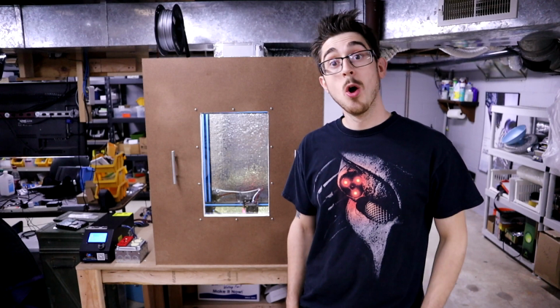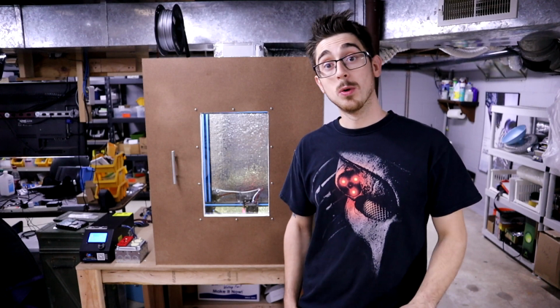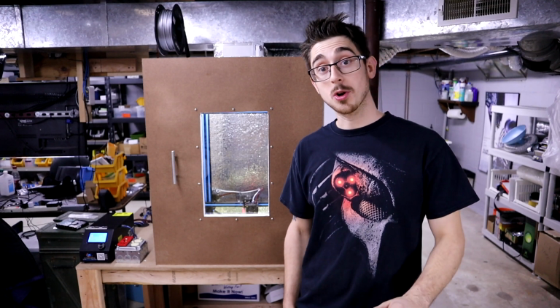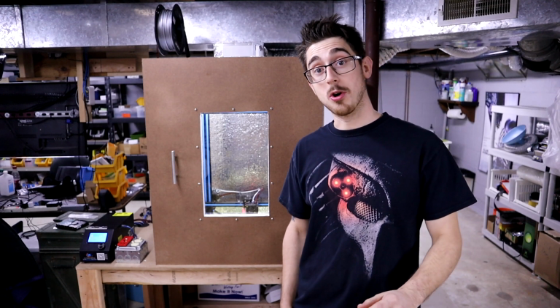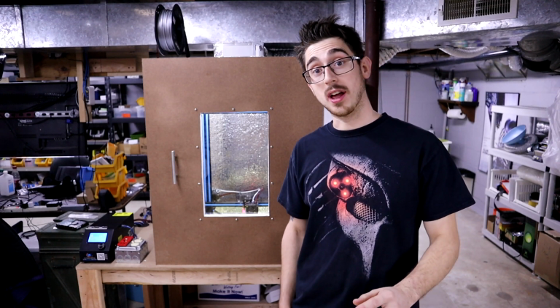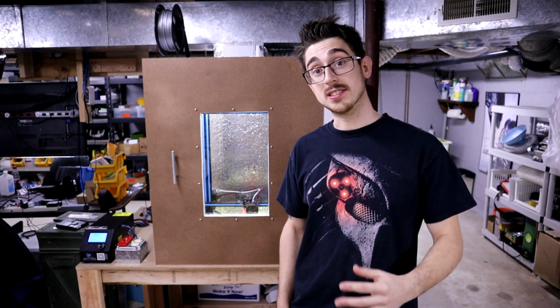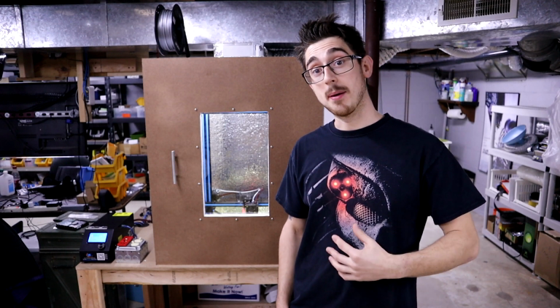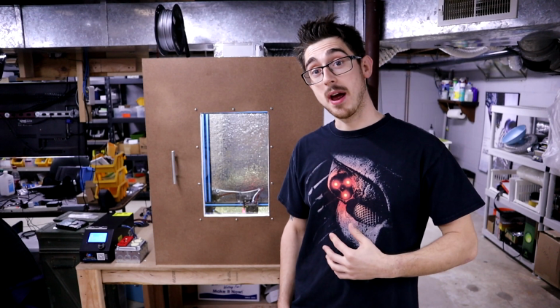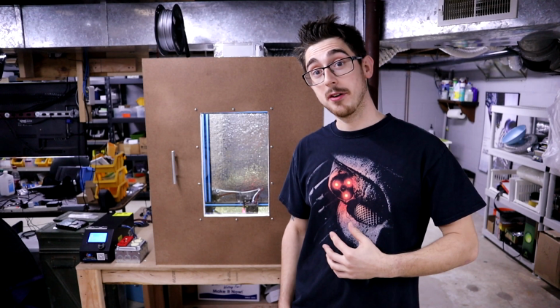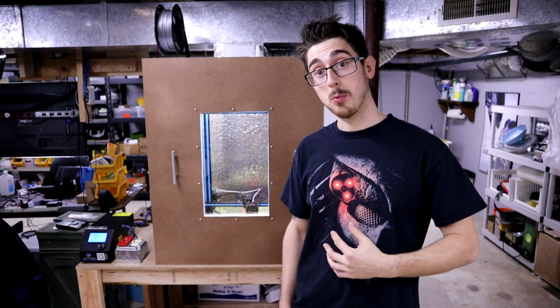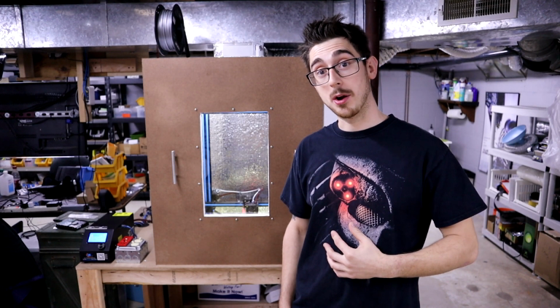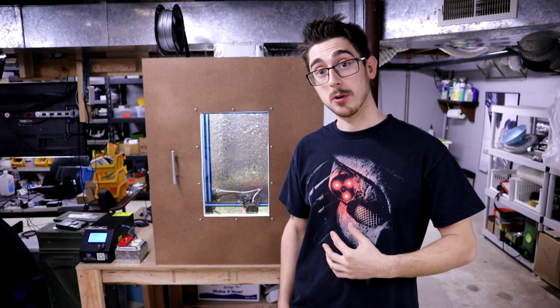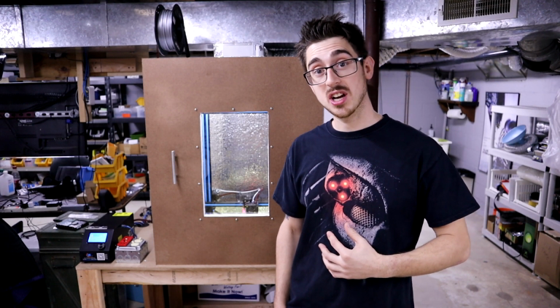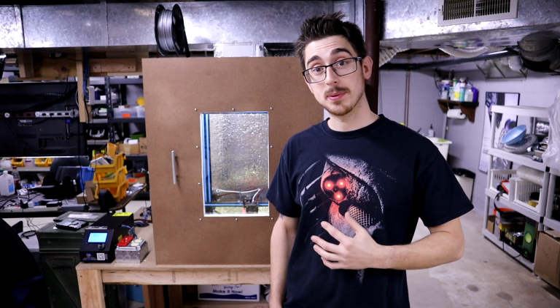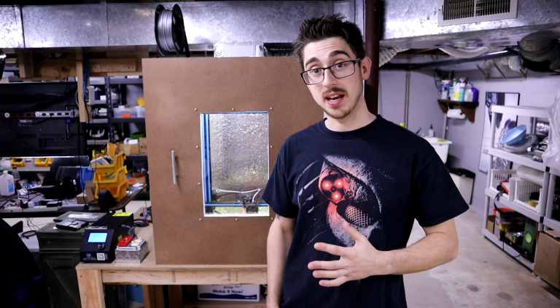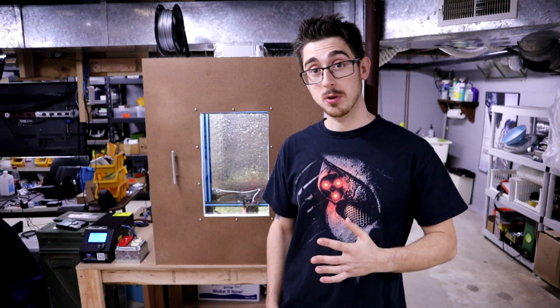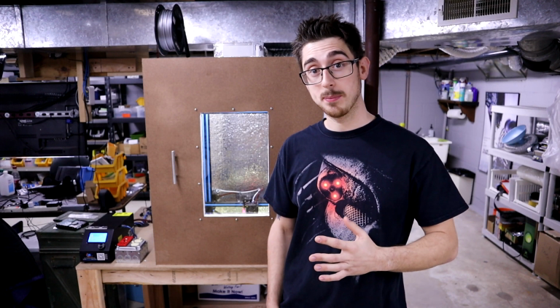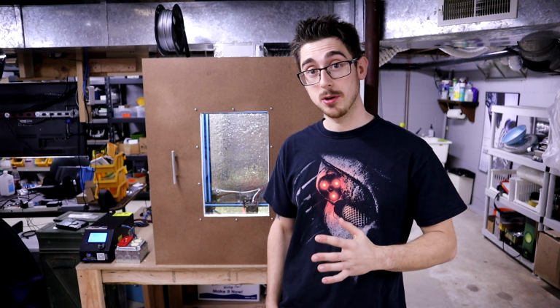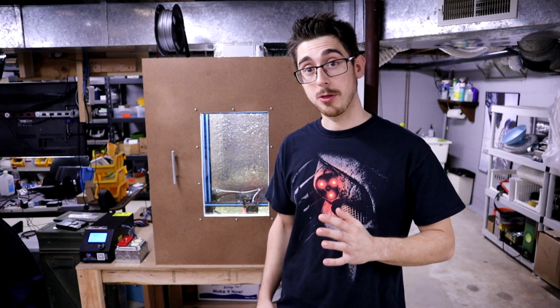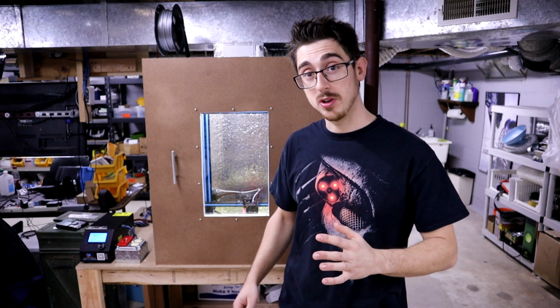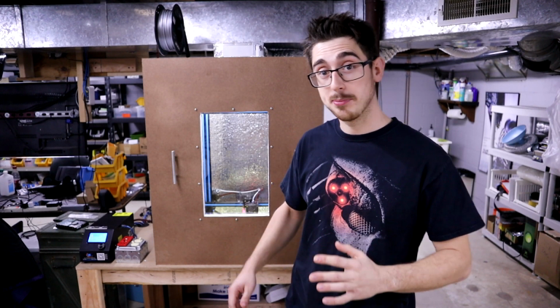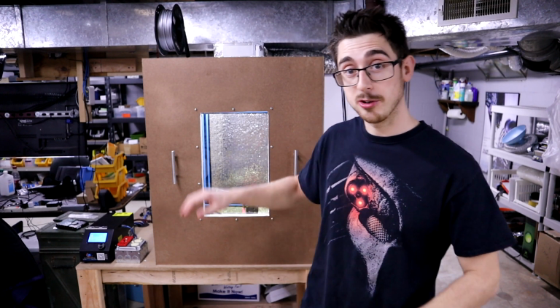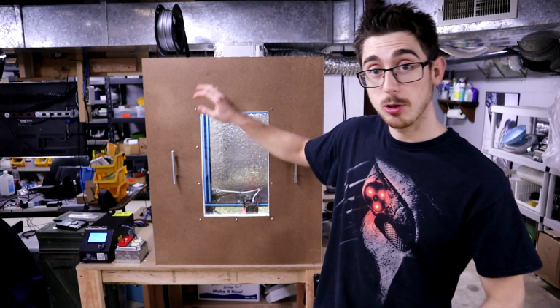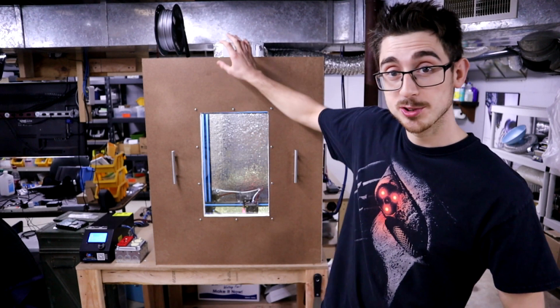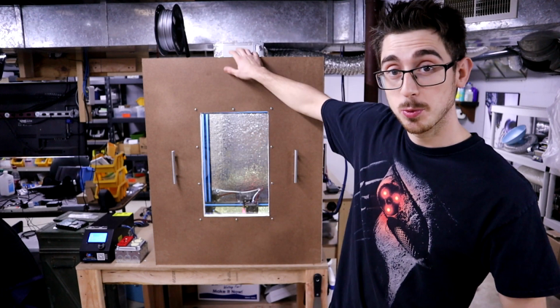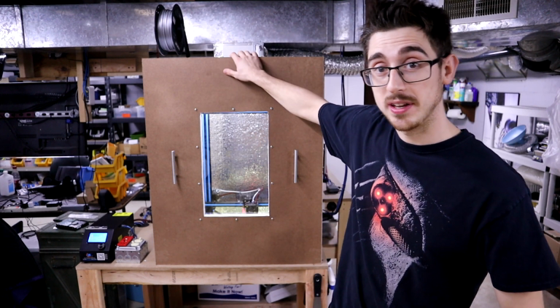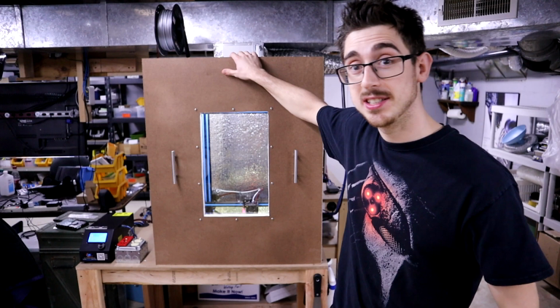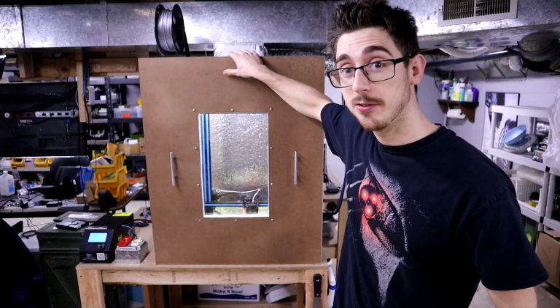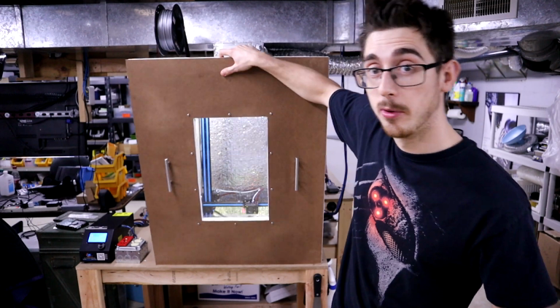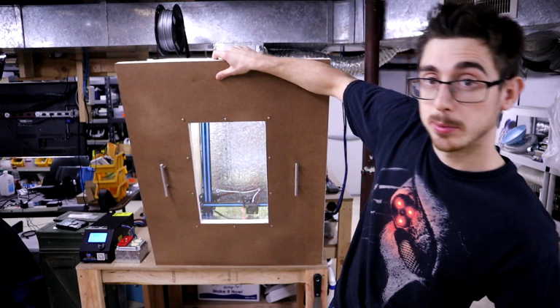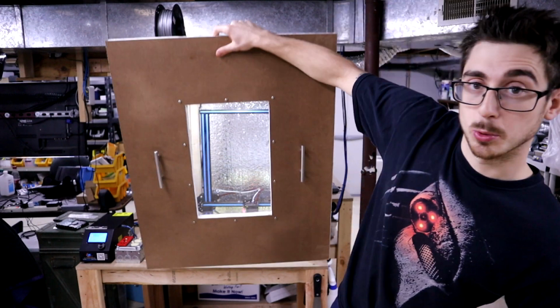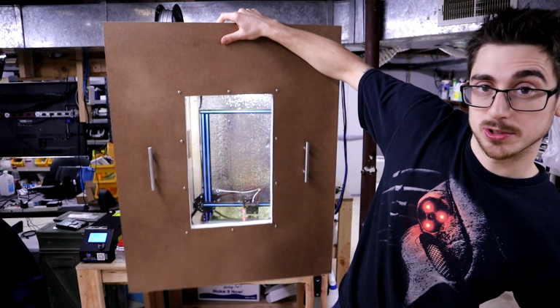What's going on guys? I'm Mario from Wired Workshop and today we're going to build a 3D printer enclosure with easy removable doors.